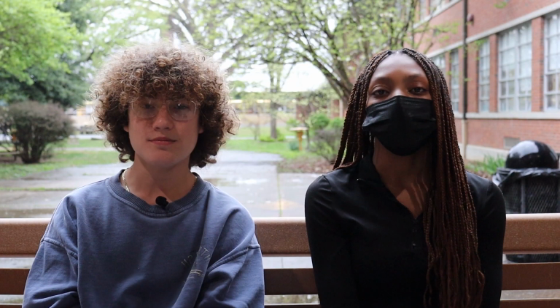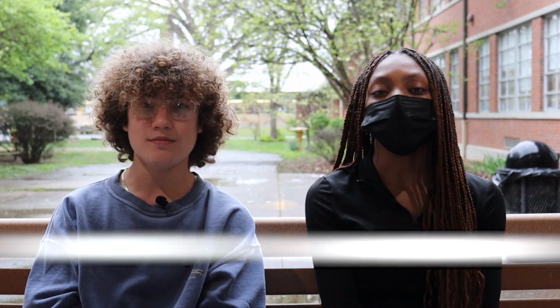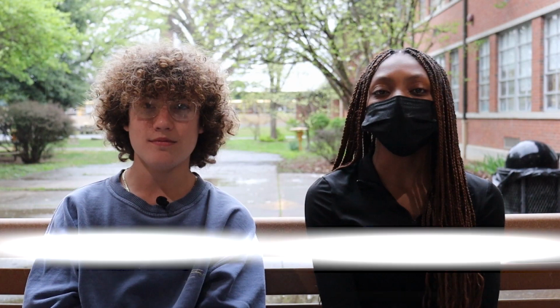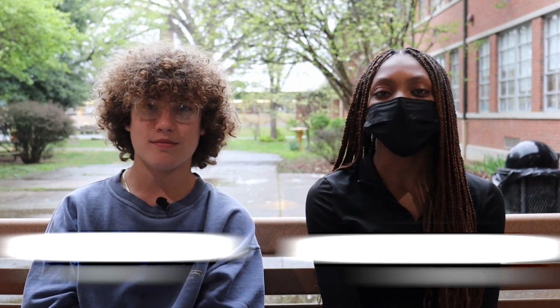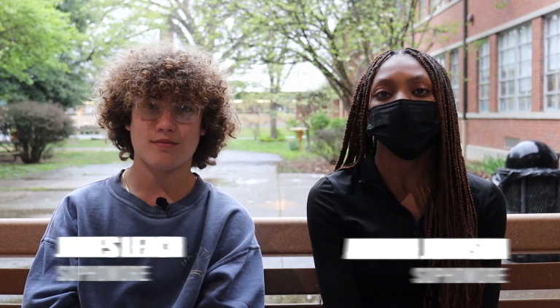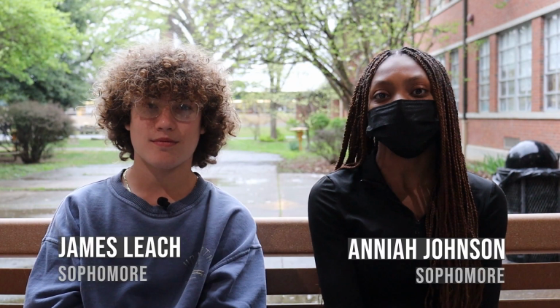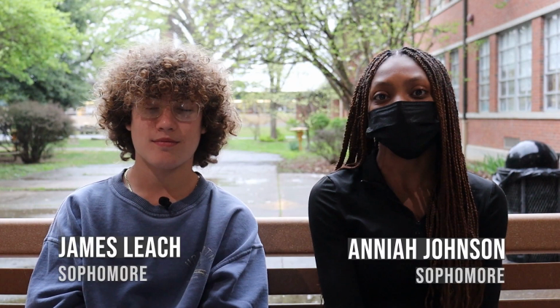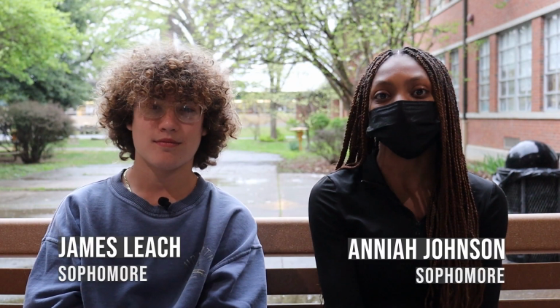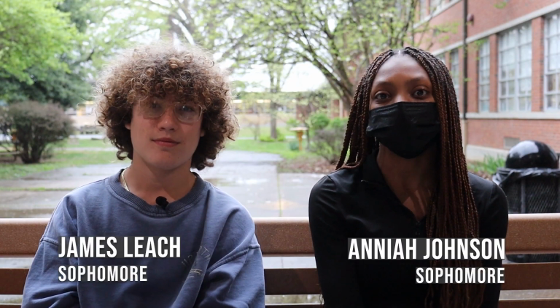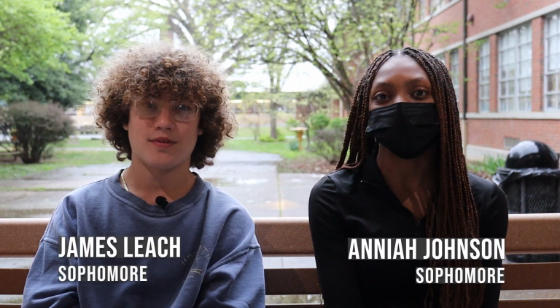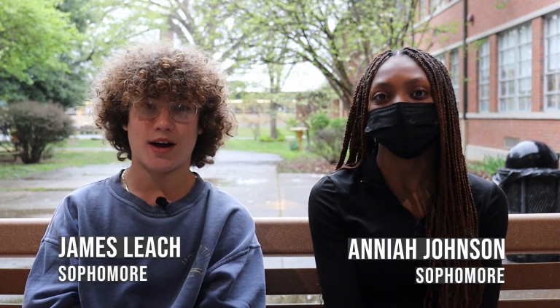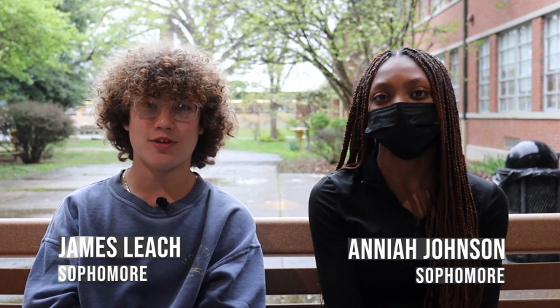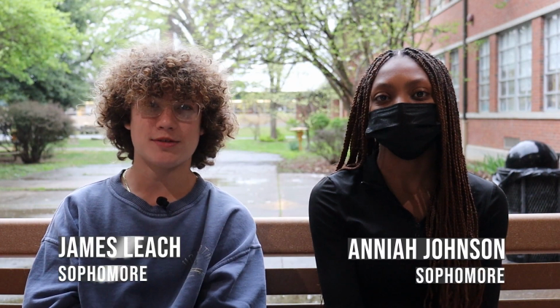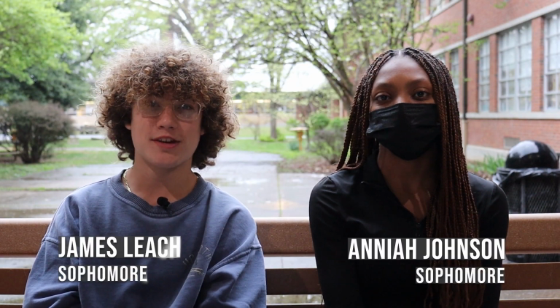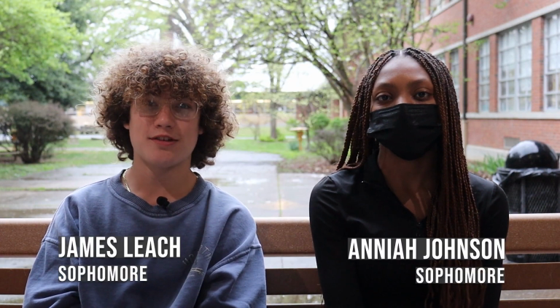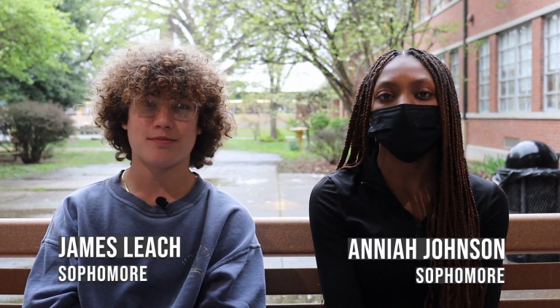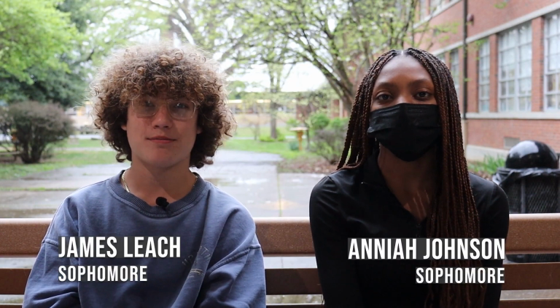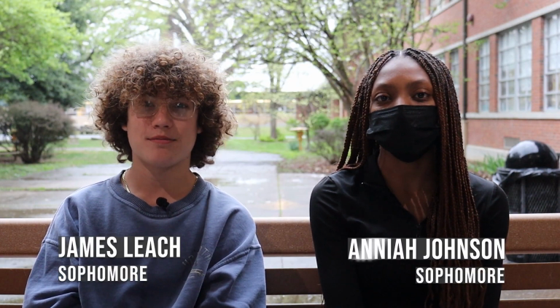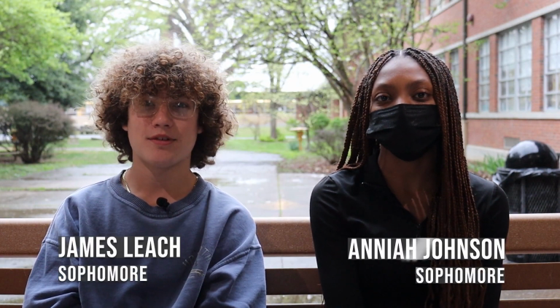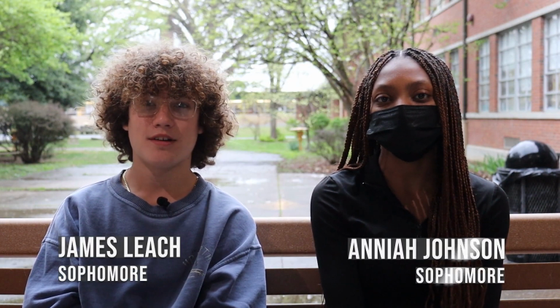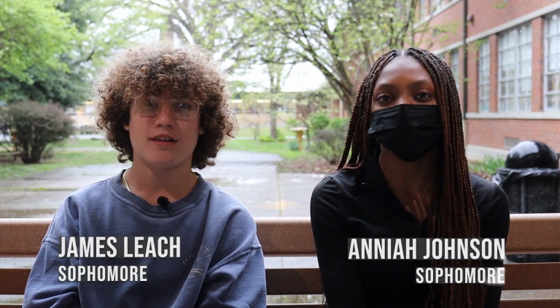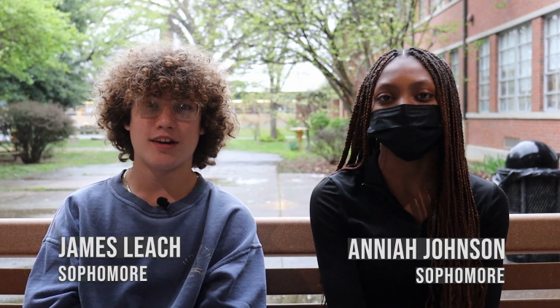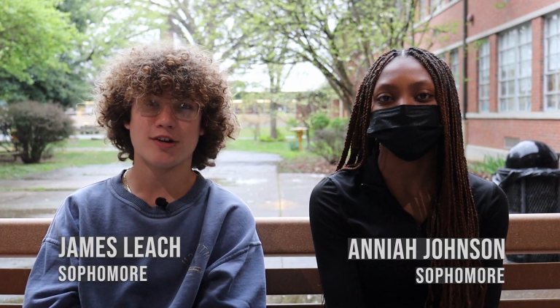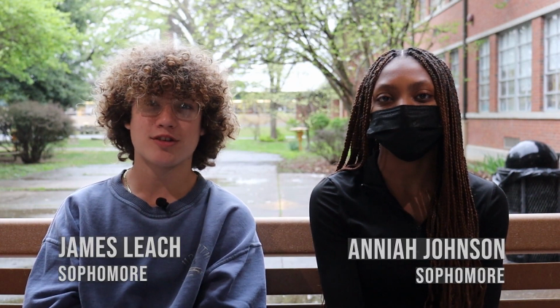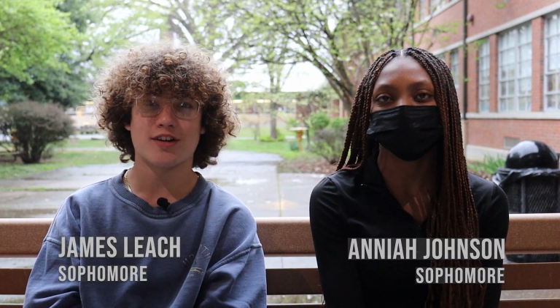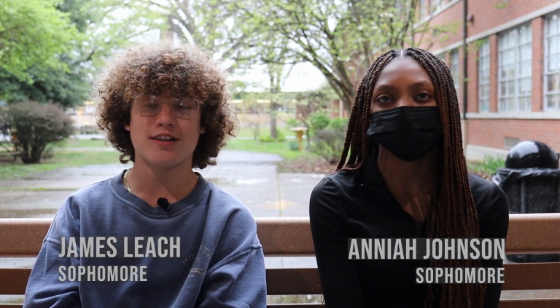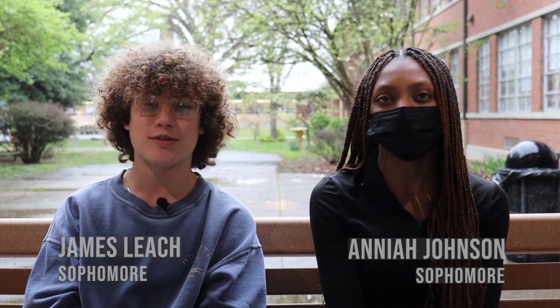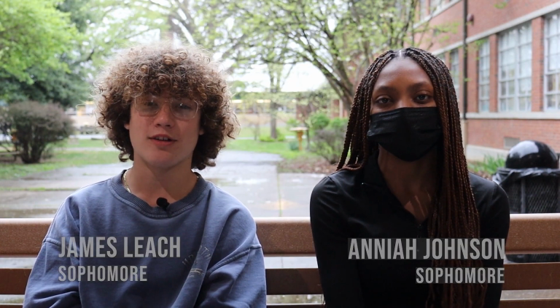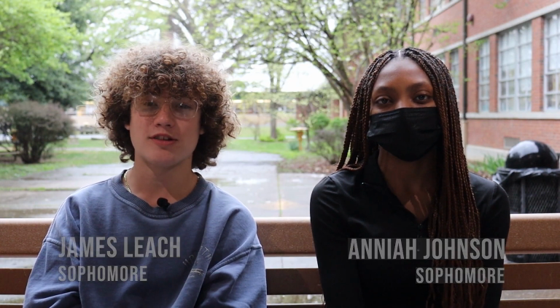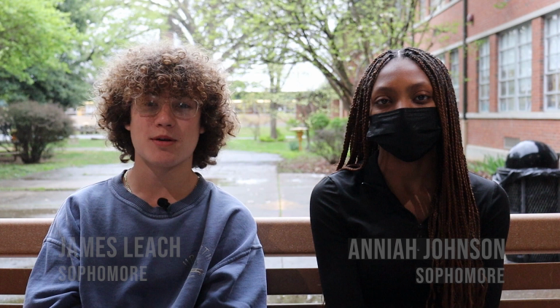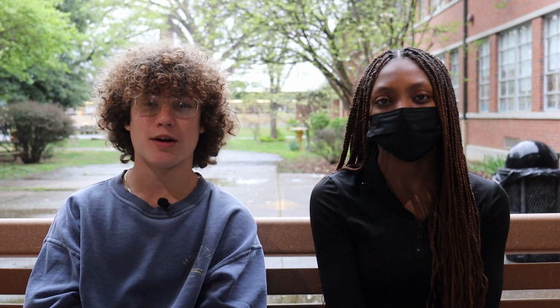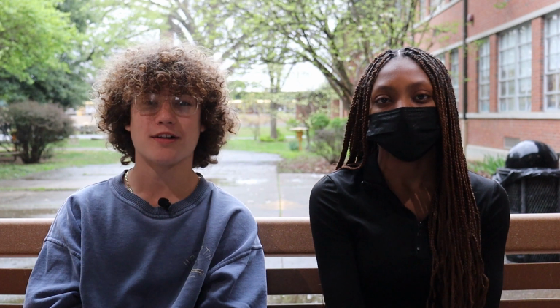Welcome back to Atherton on Air. I'm James Leach. I'm Anaya Johnson. And here's what's trending after a long spring break.